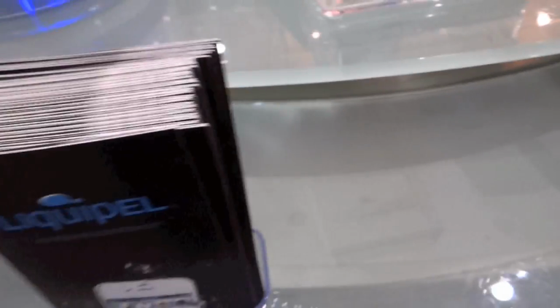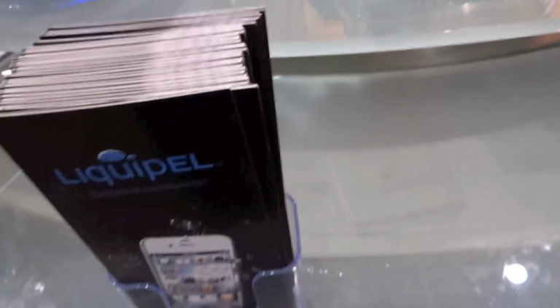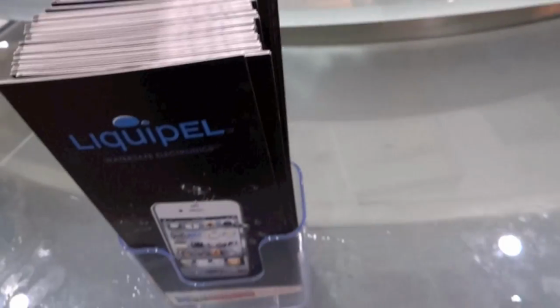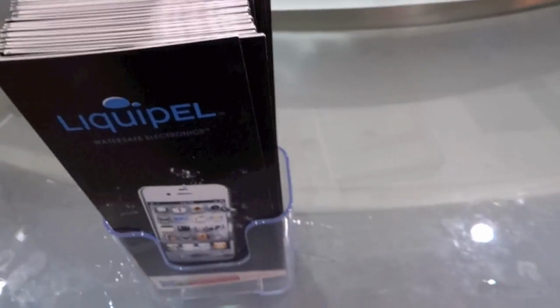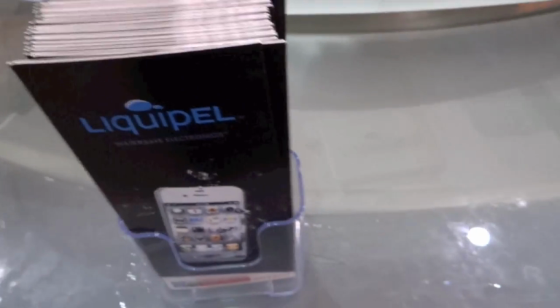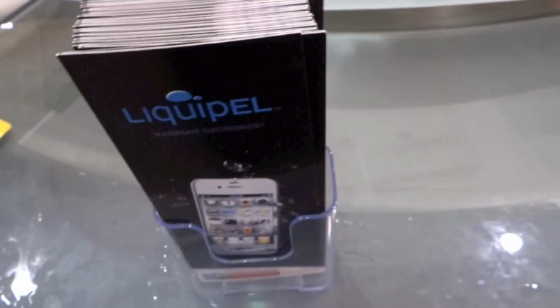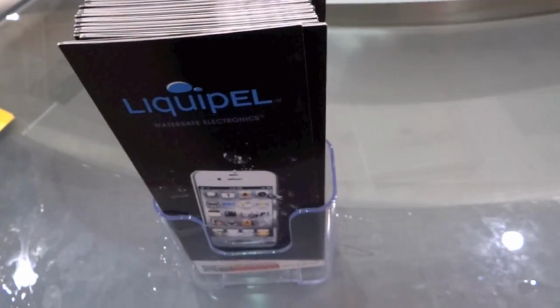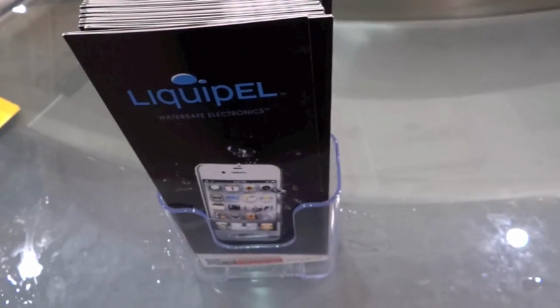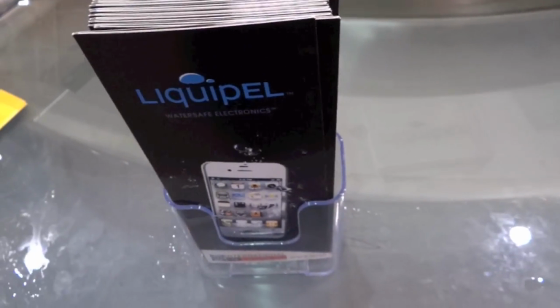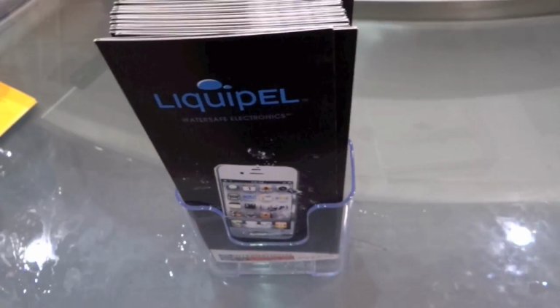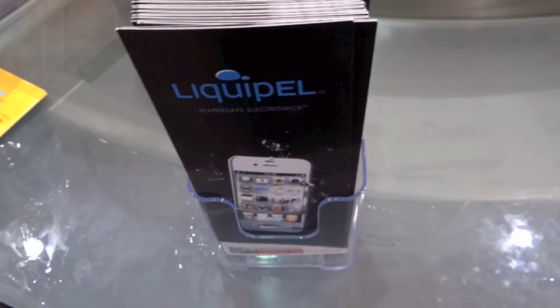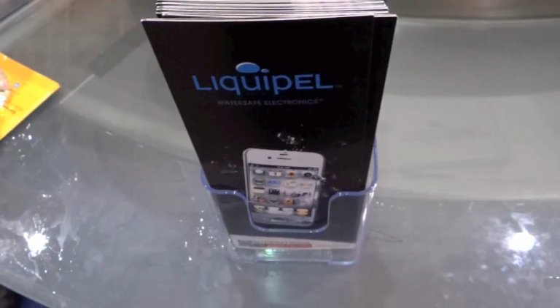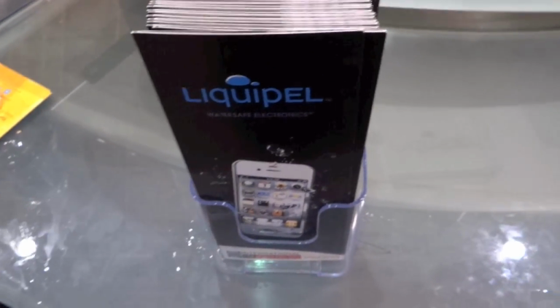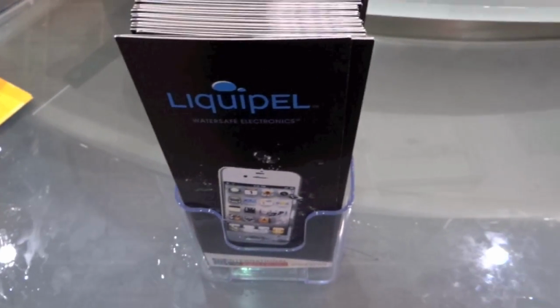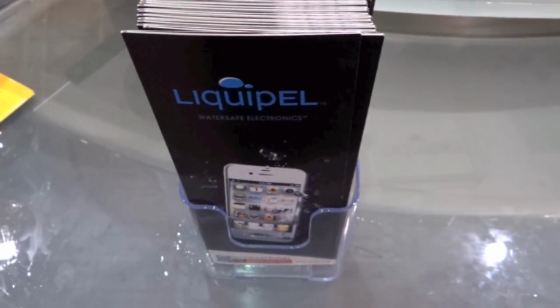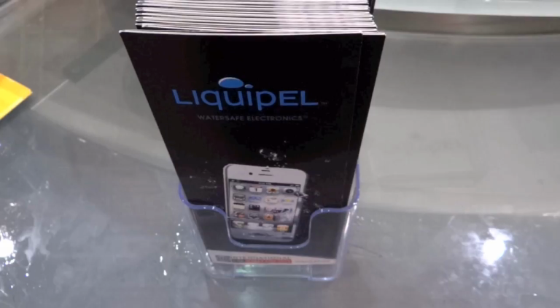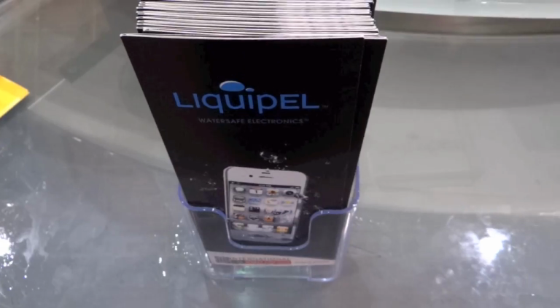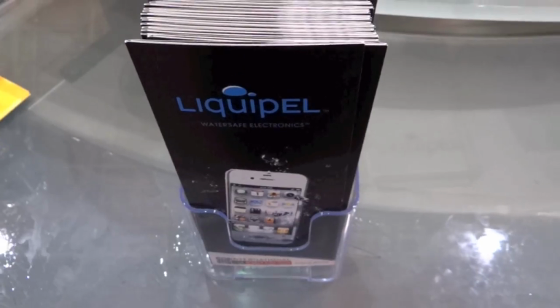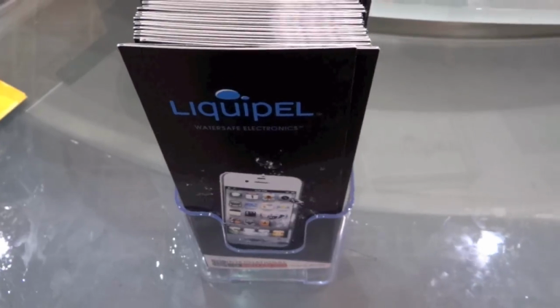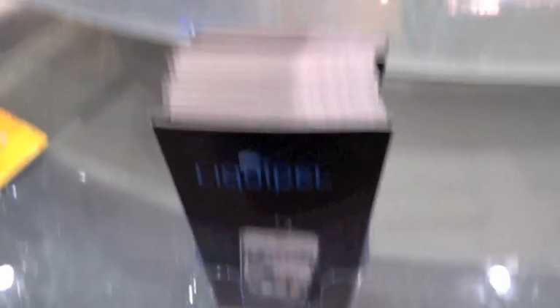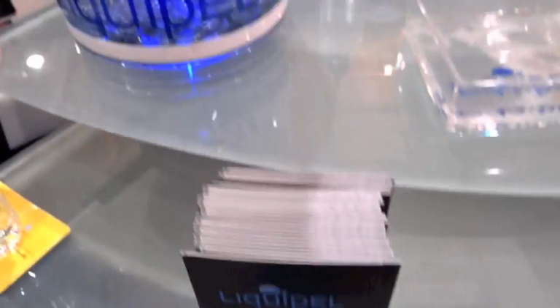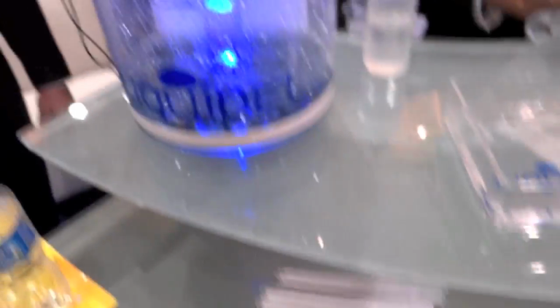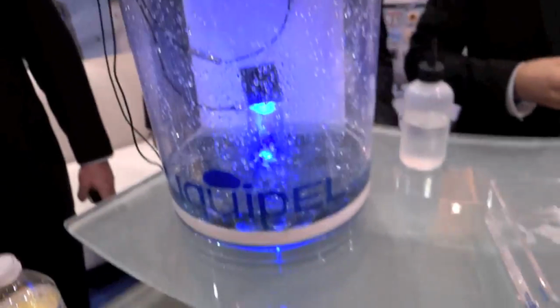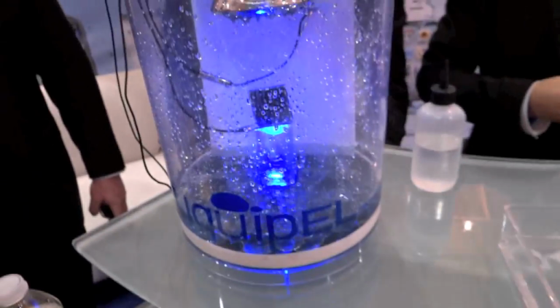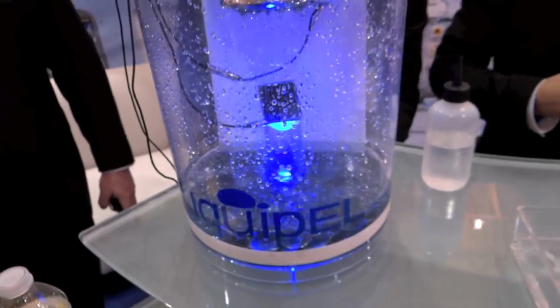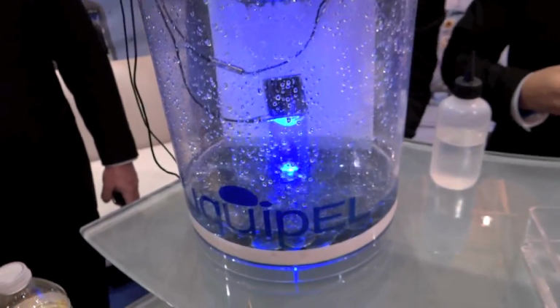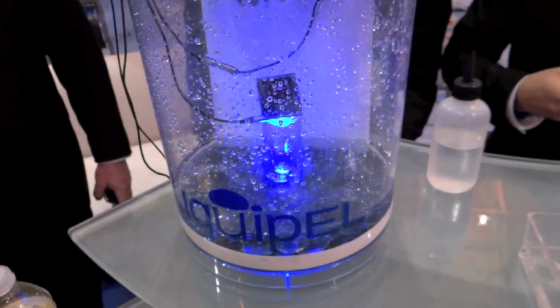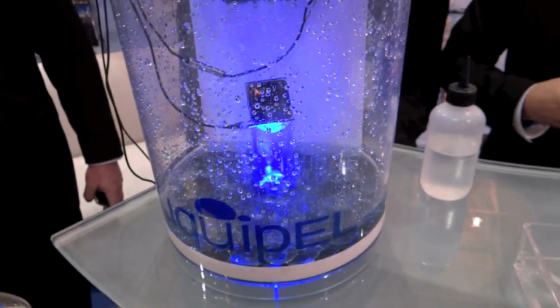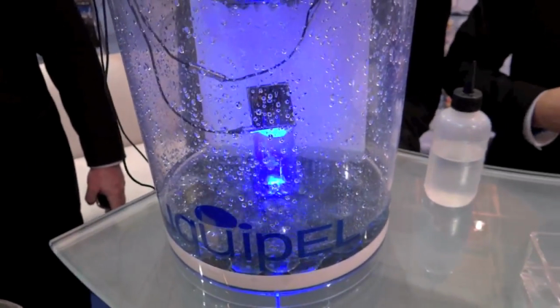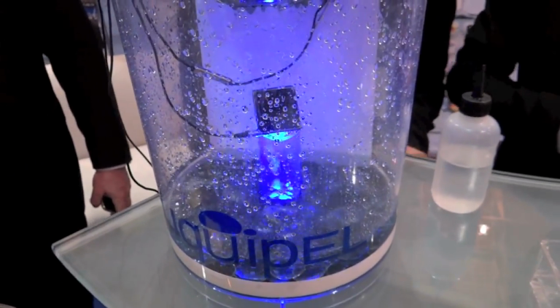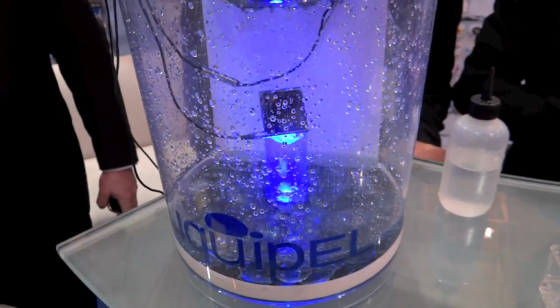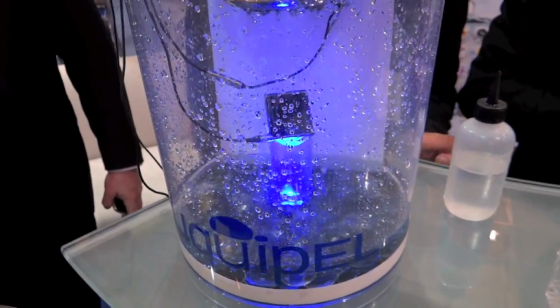Hey everyone, this is Chris. We're here with Liquipel at their booth. We're going to take a look at their waterproofing technology.